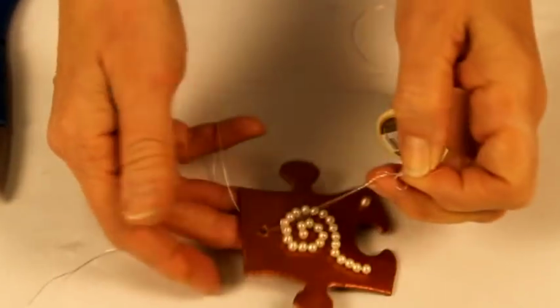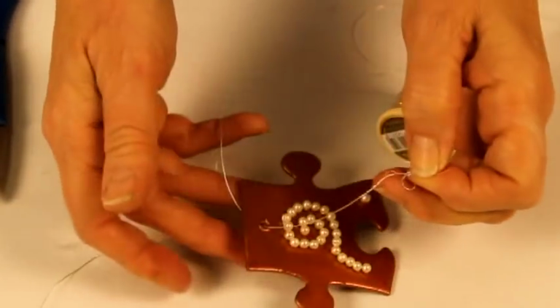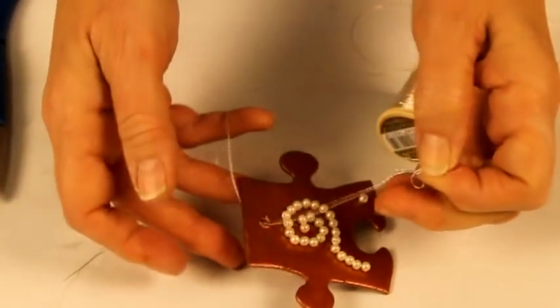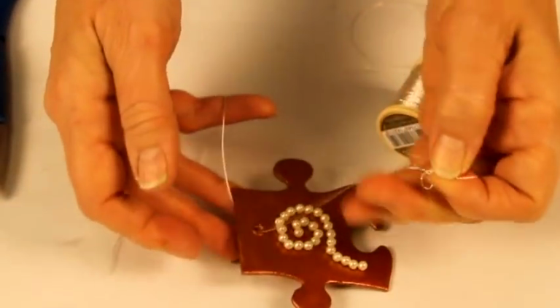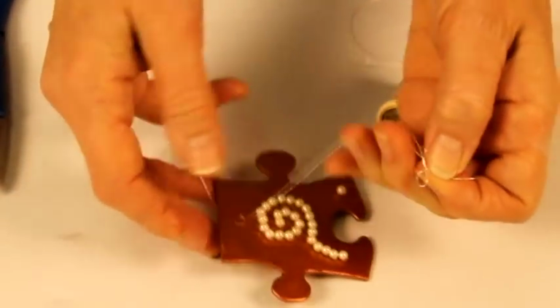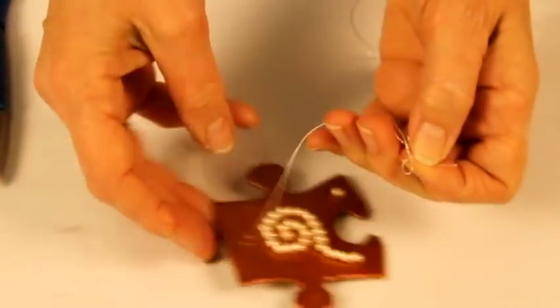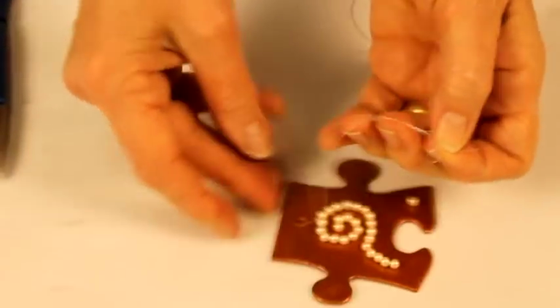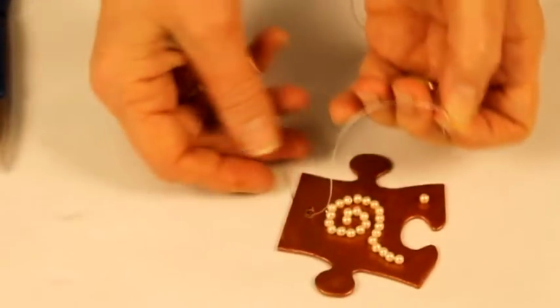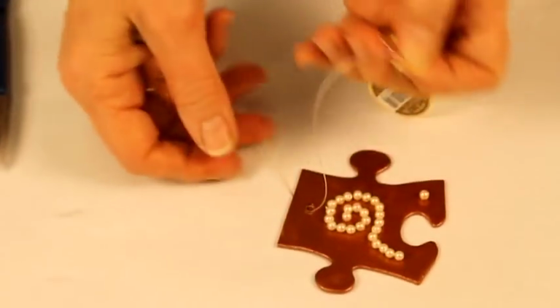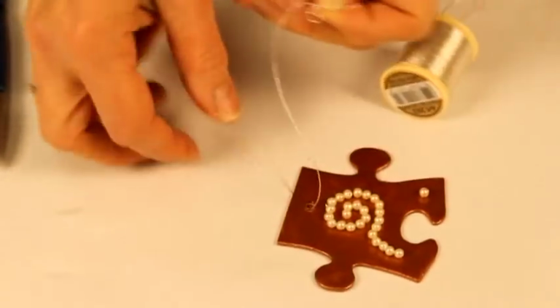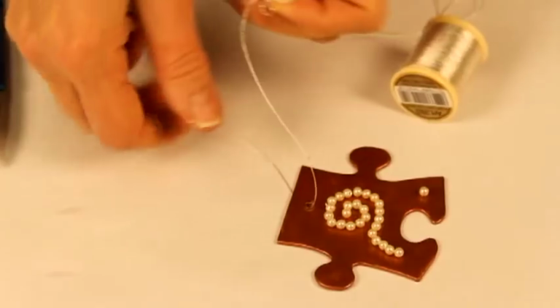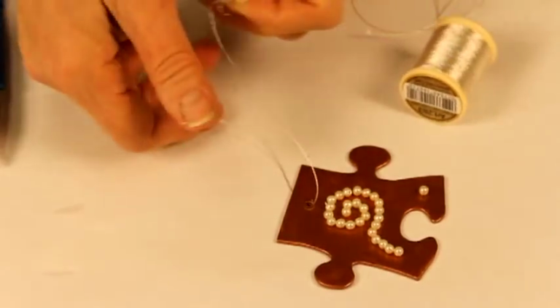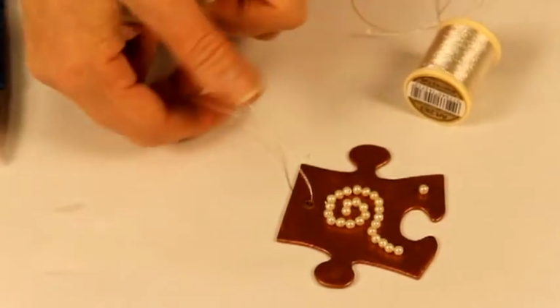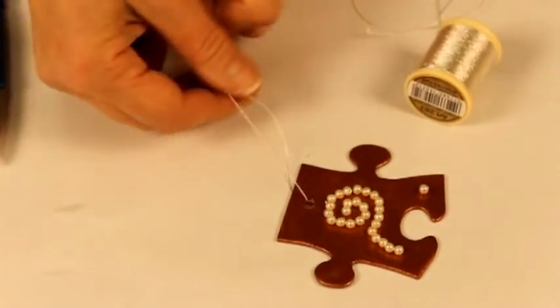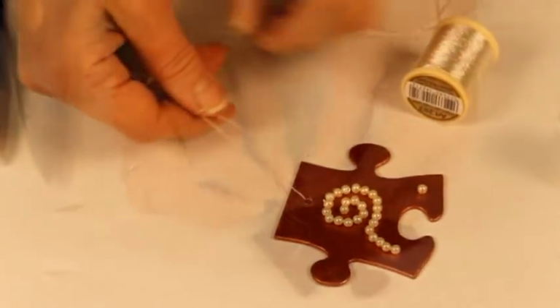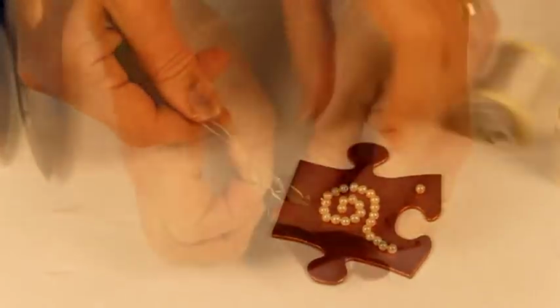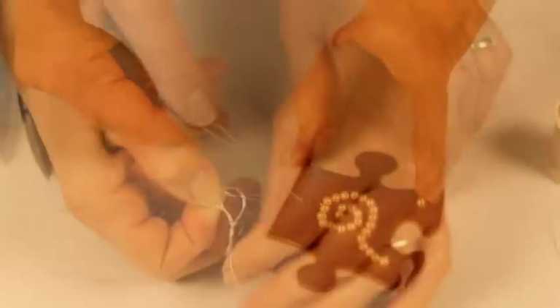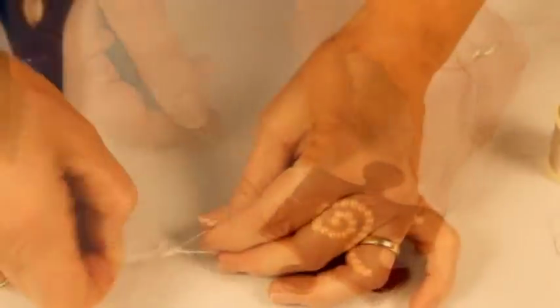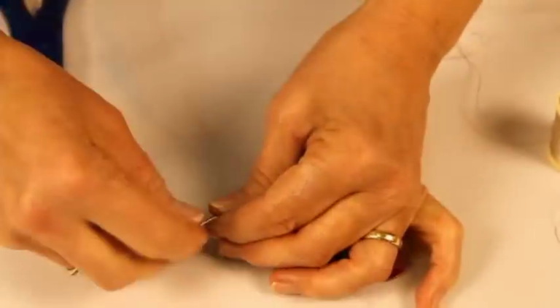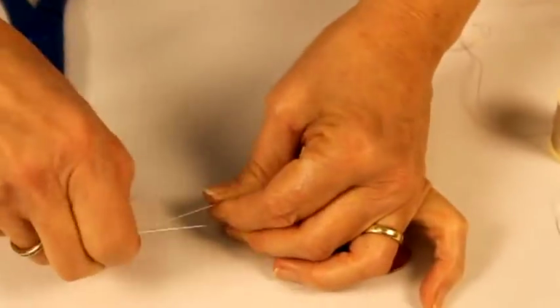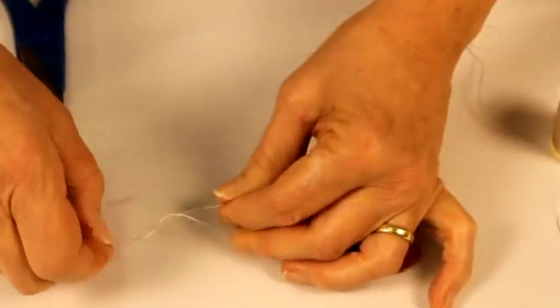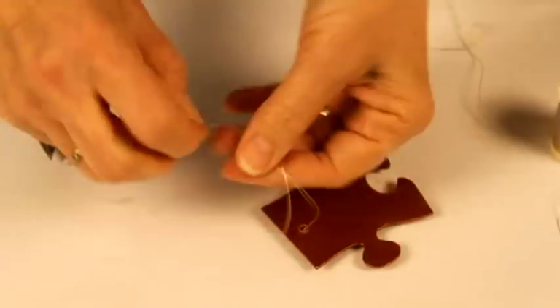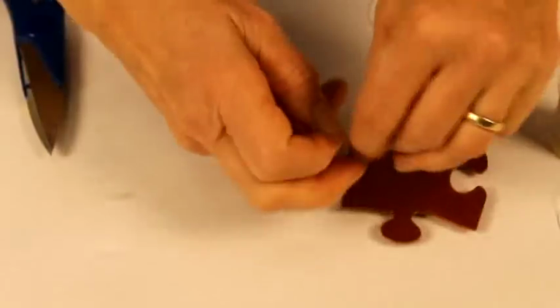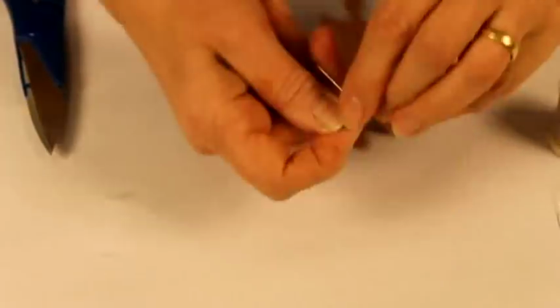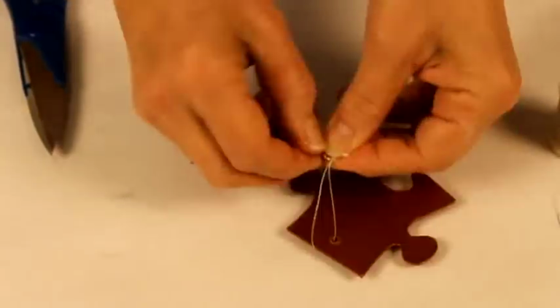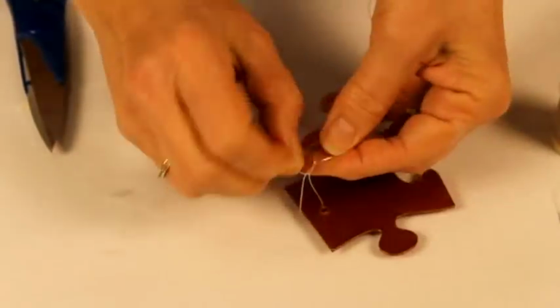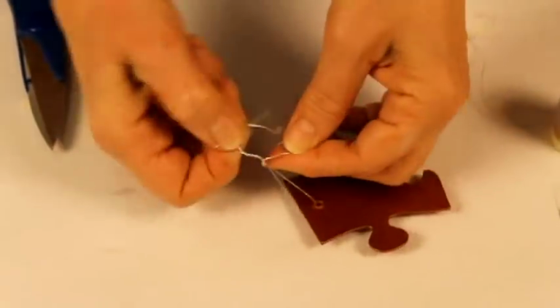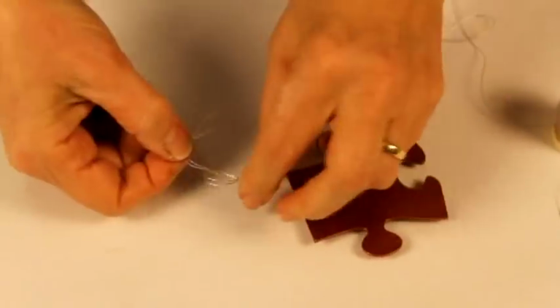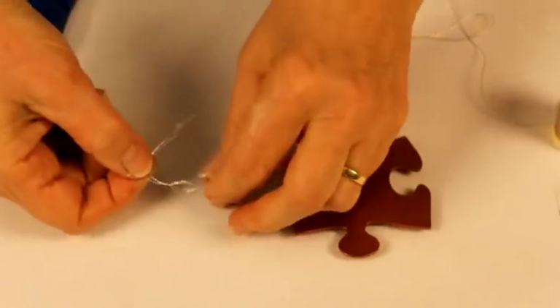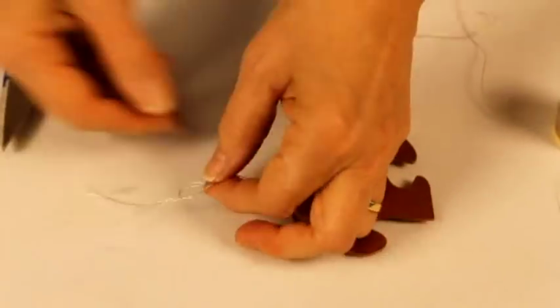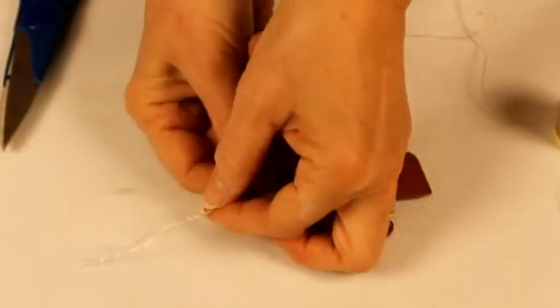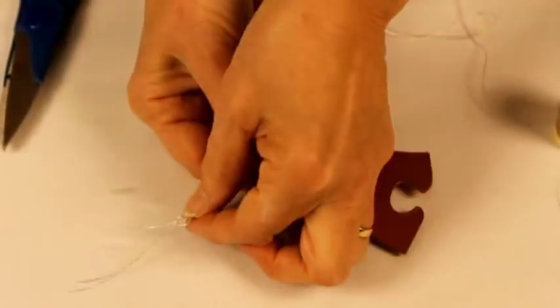To access a free document with illustrated instructions and more sample pictures of finished ornaments, click on the link below the video.